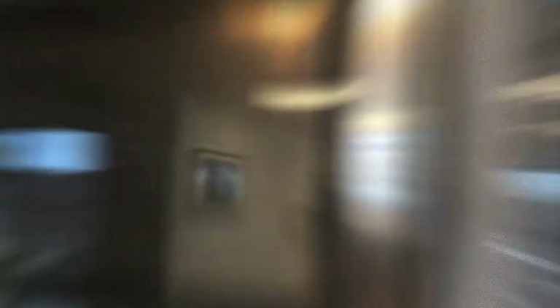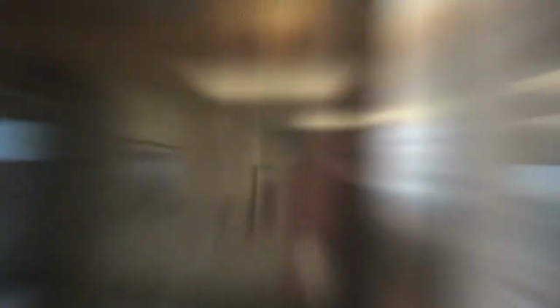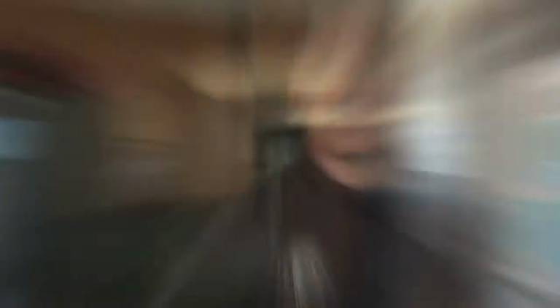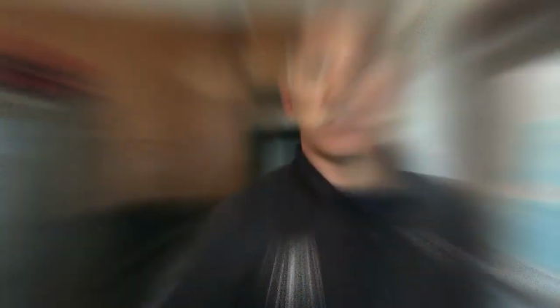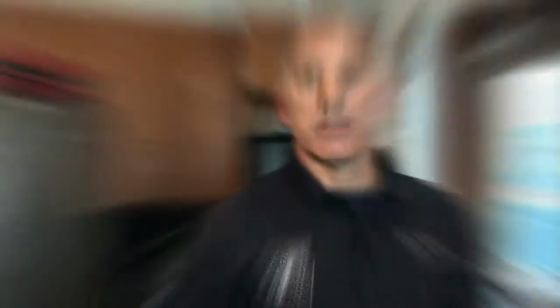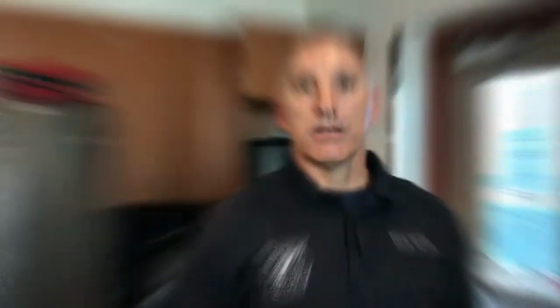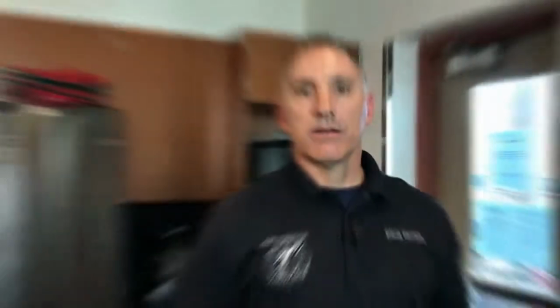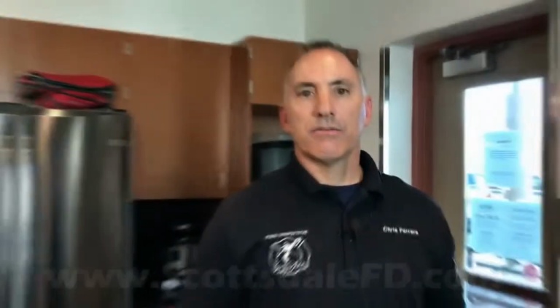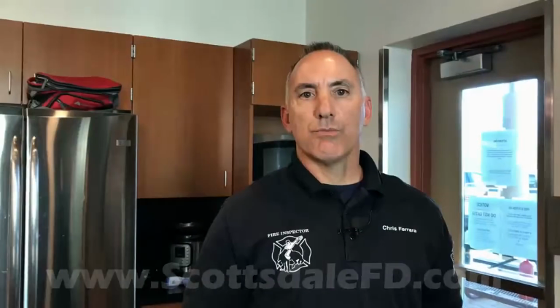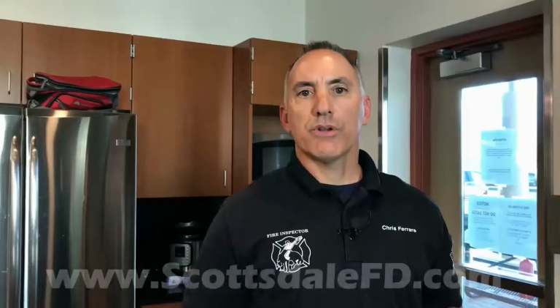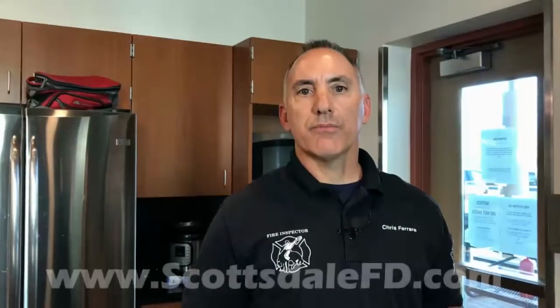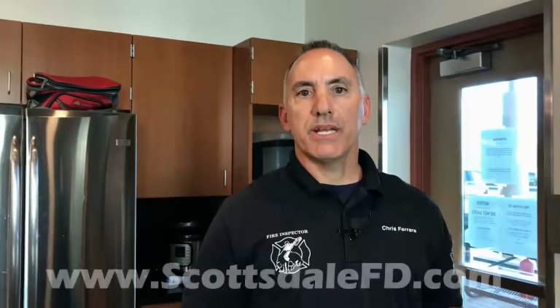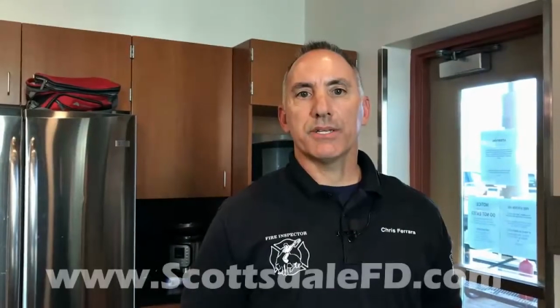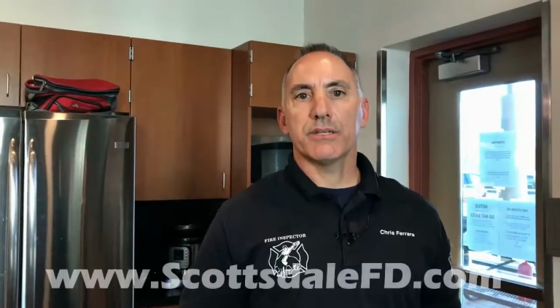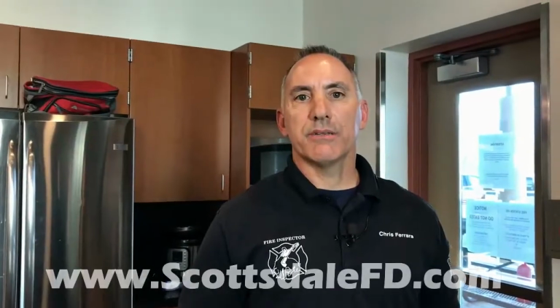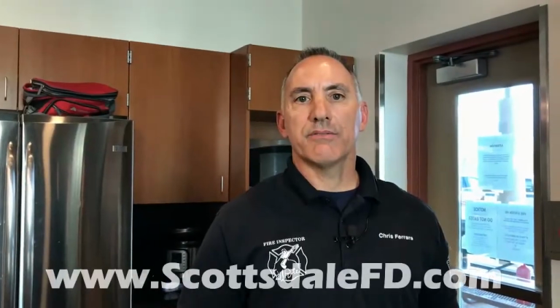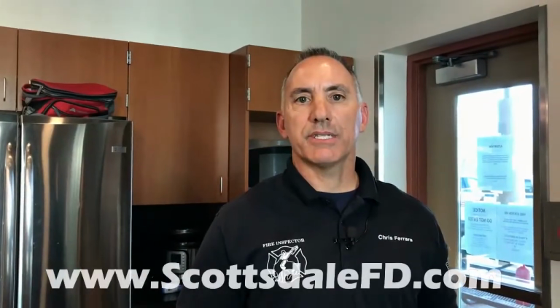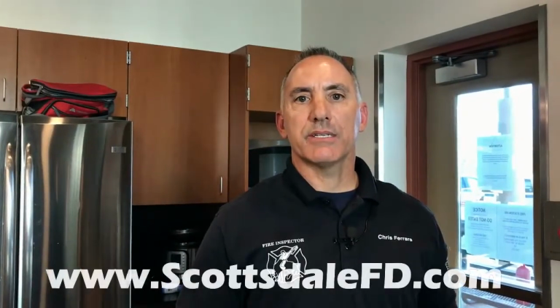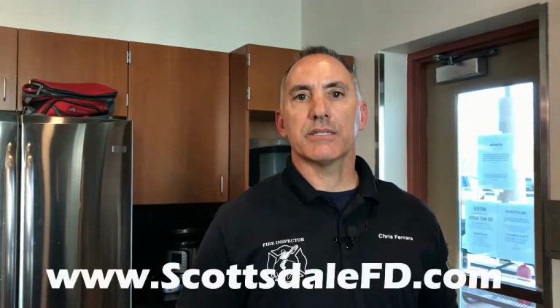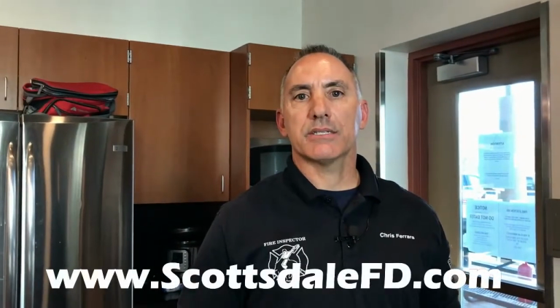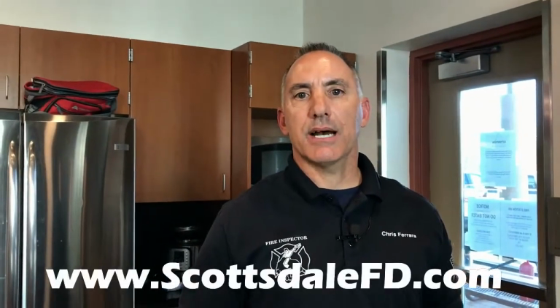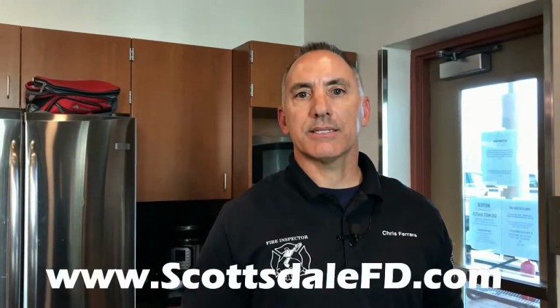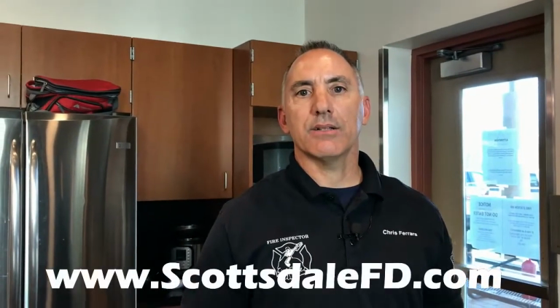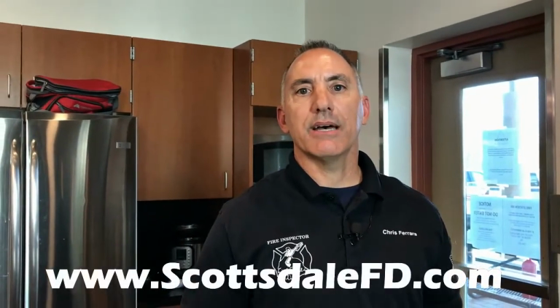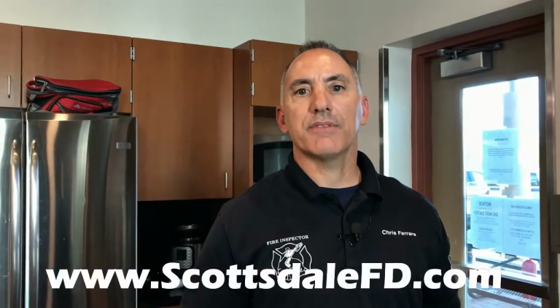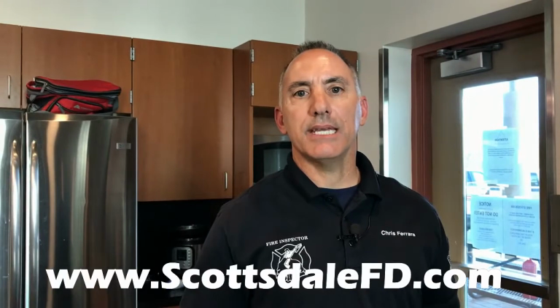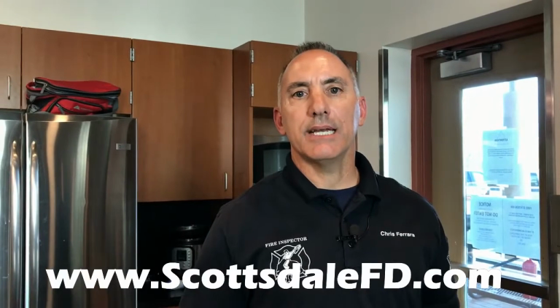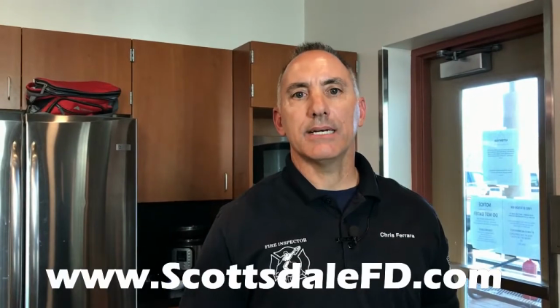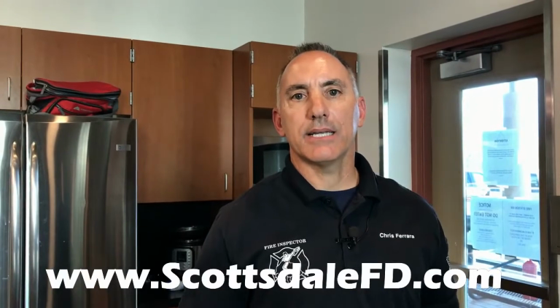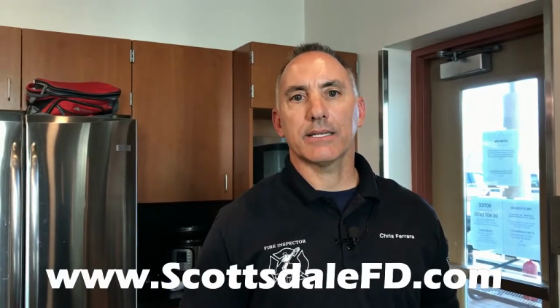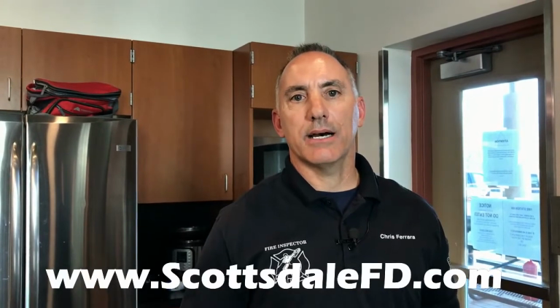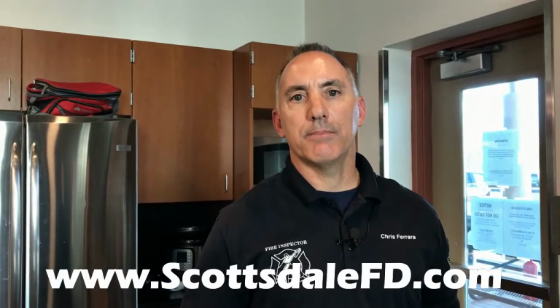For more information, visit ScottsdaleF D.com.